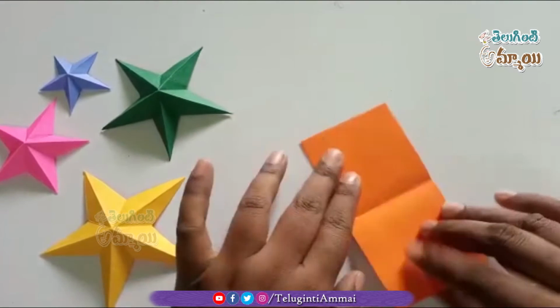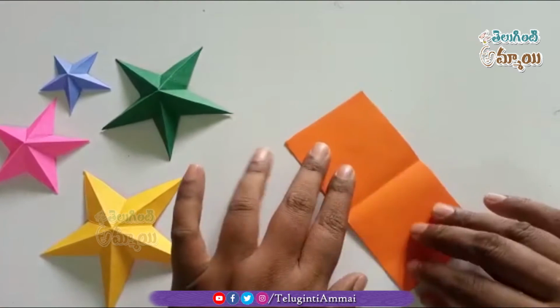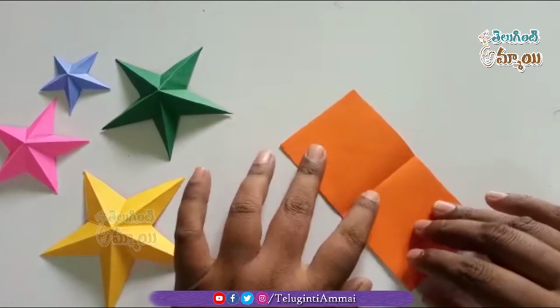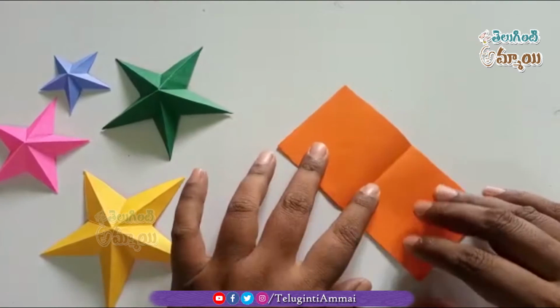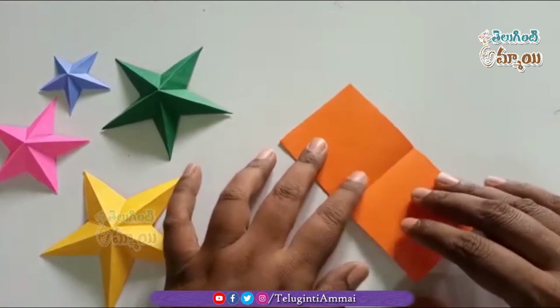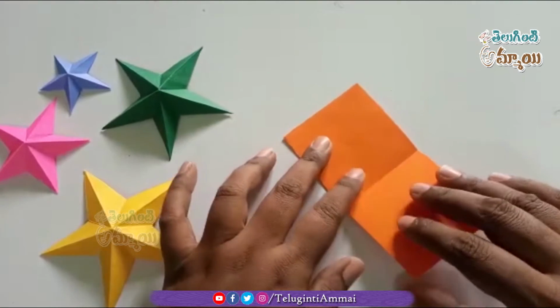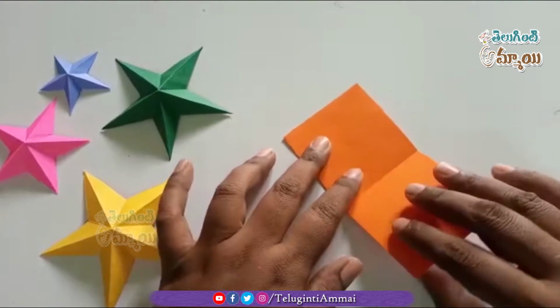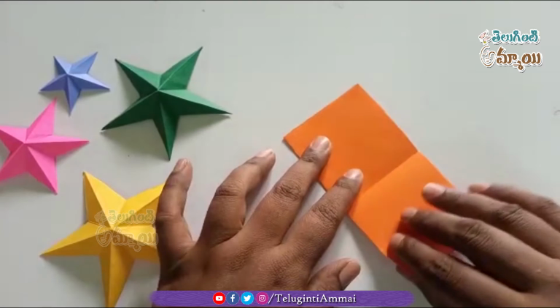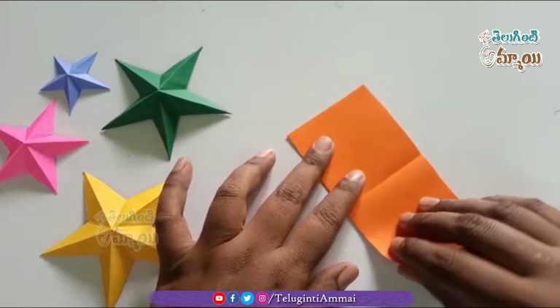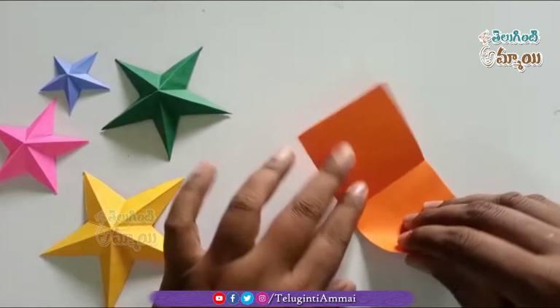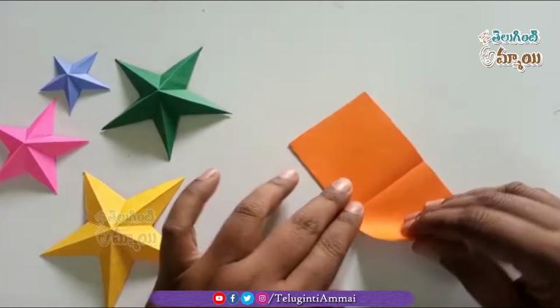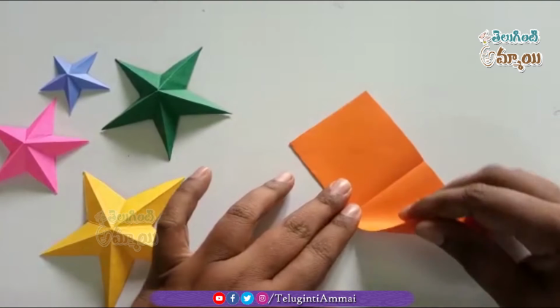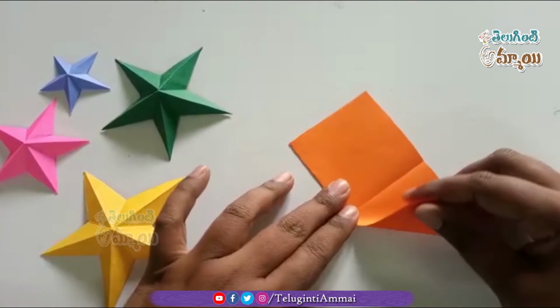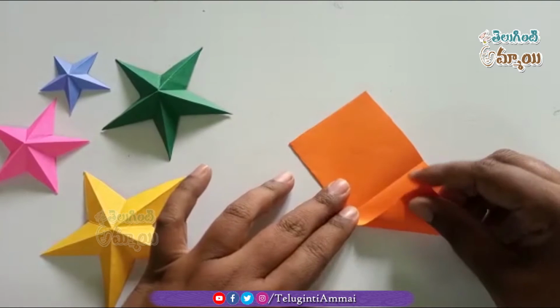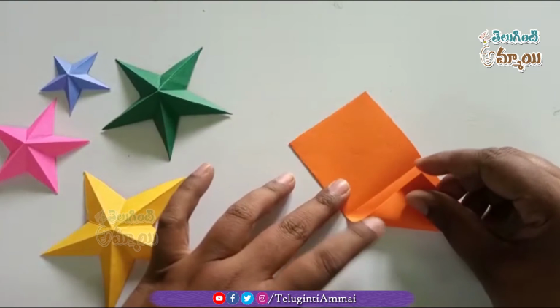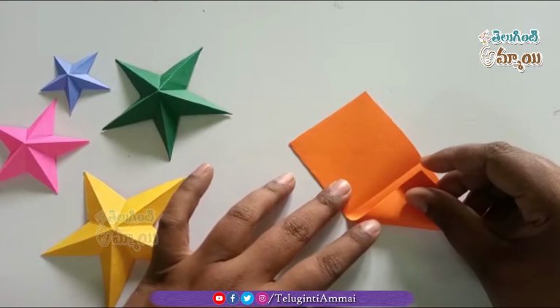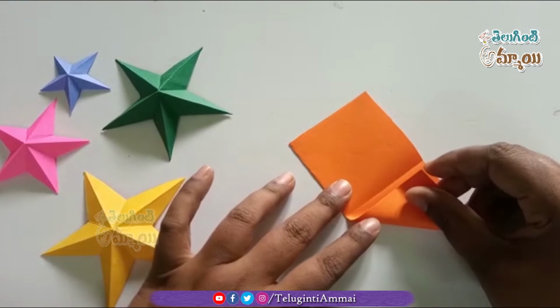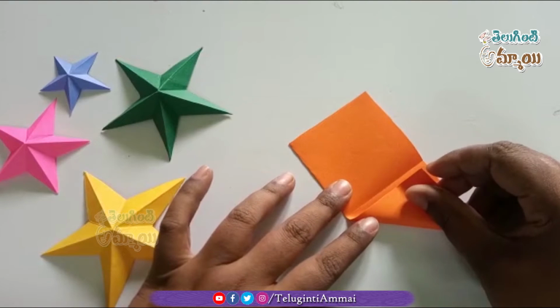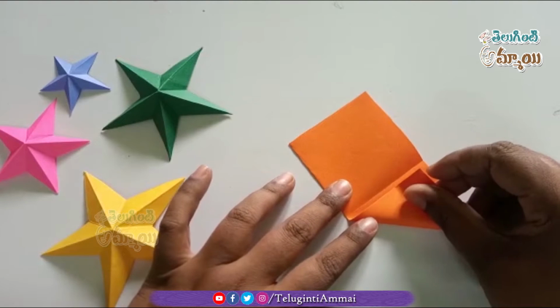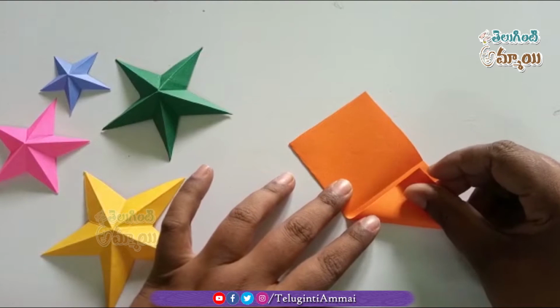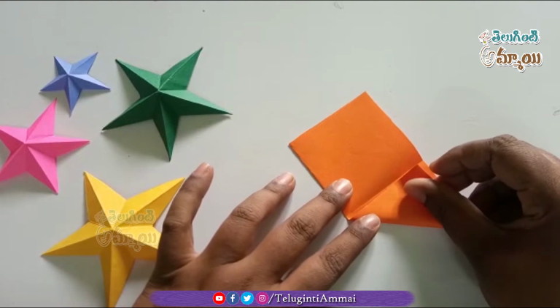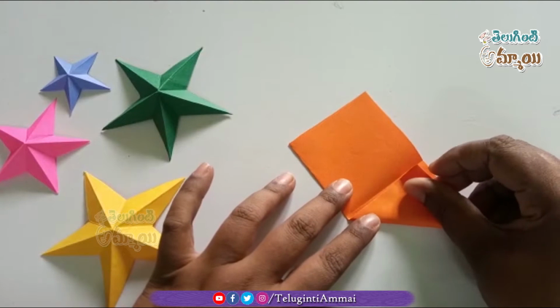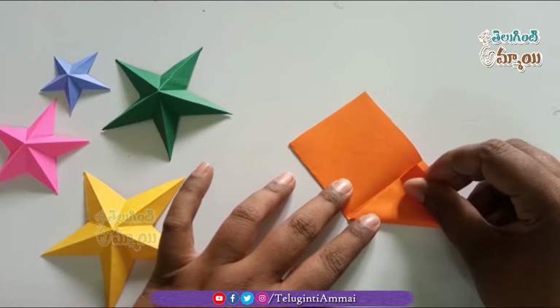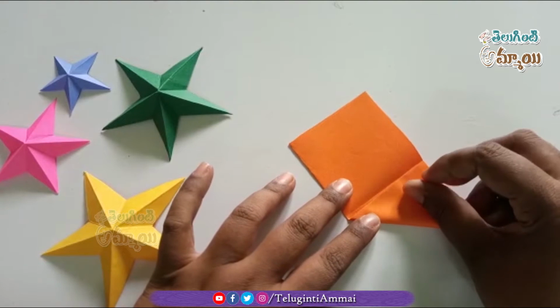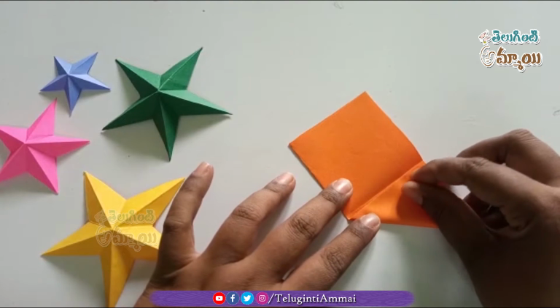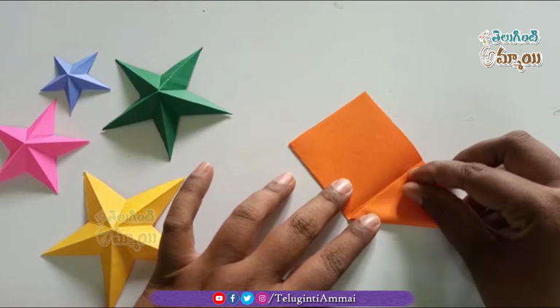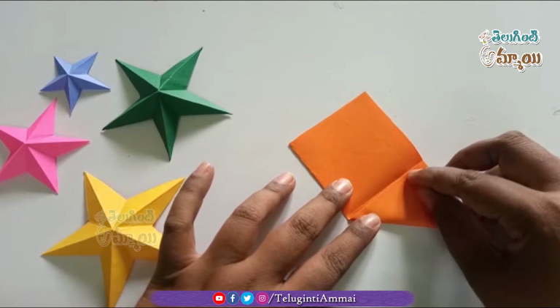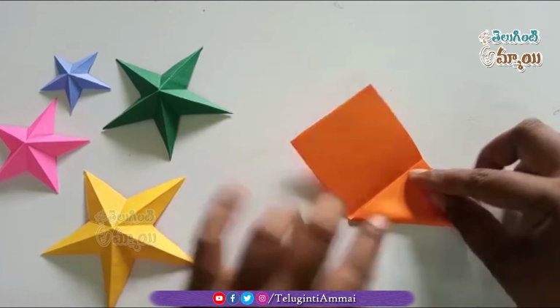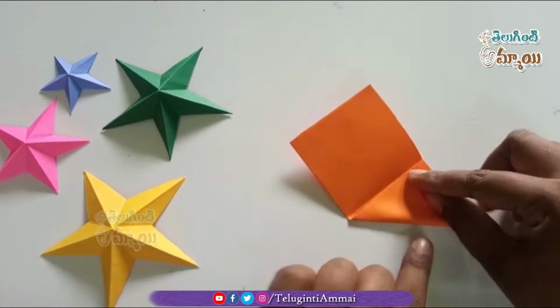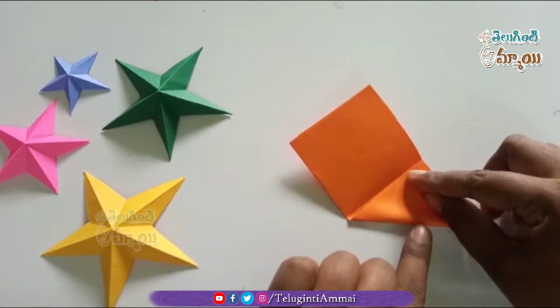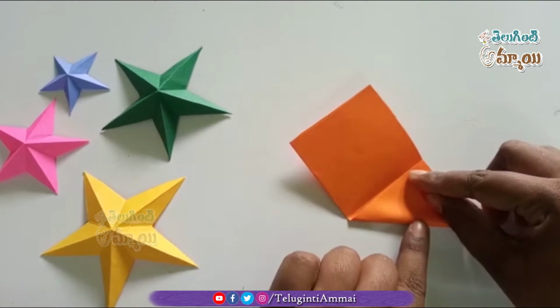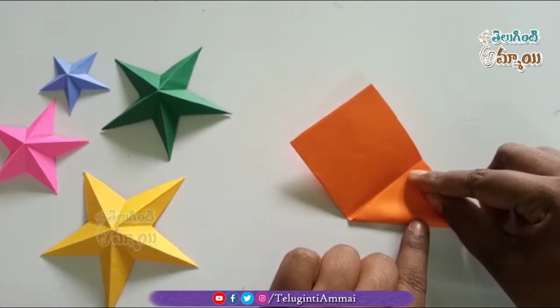After fixing the color, I will pour the inner color into the dark color.